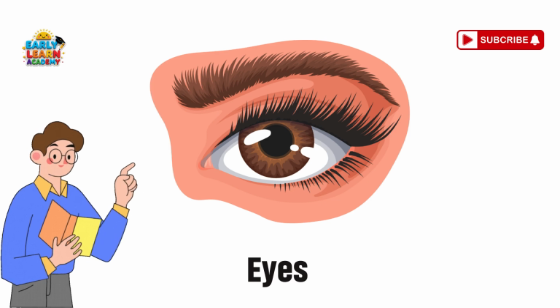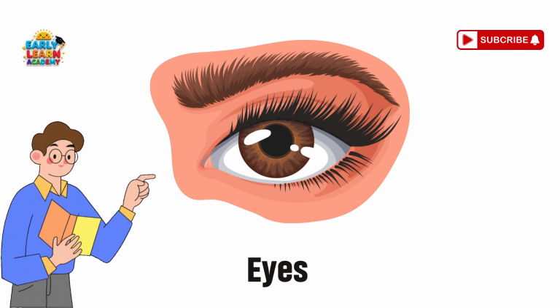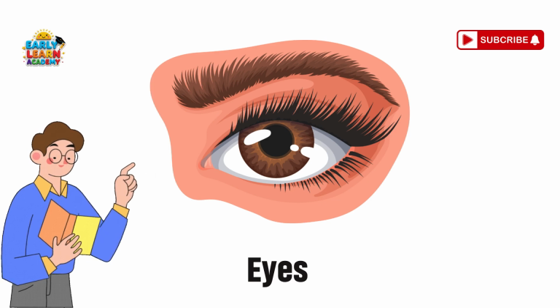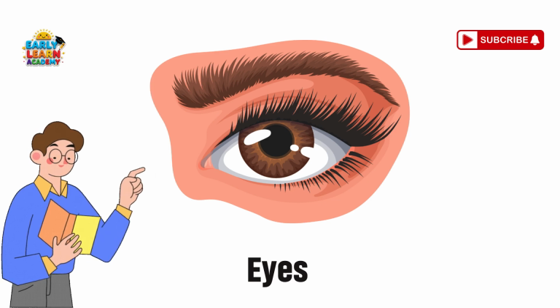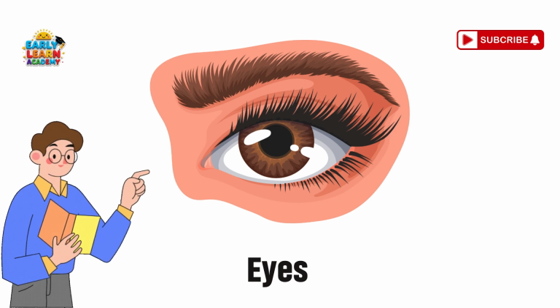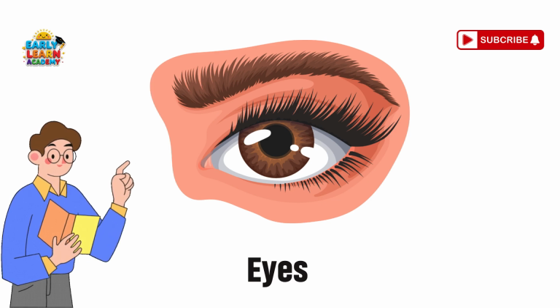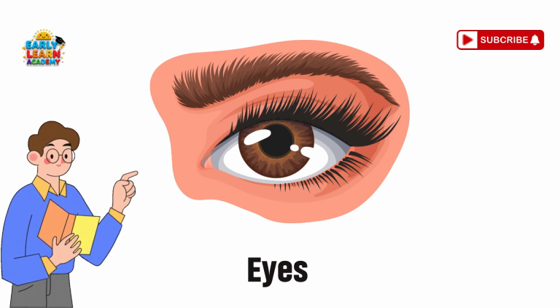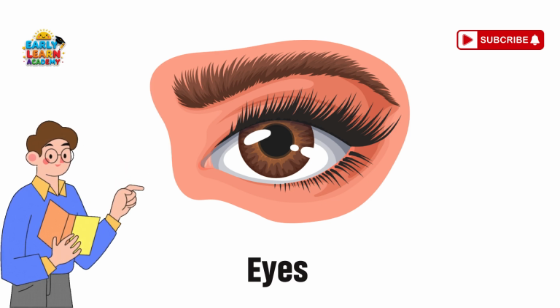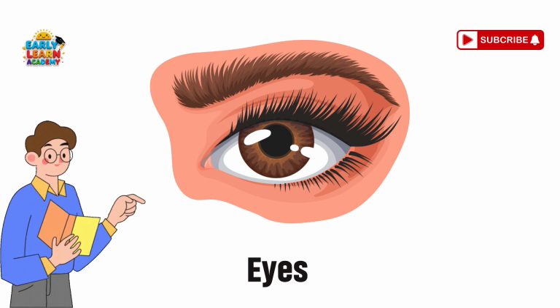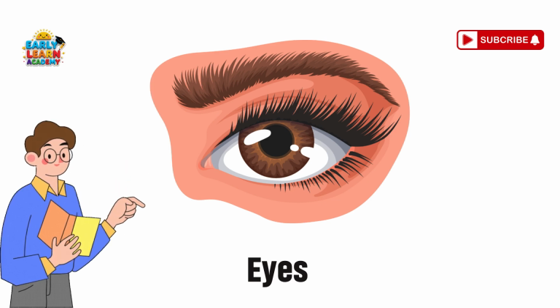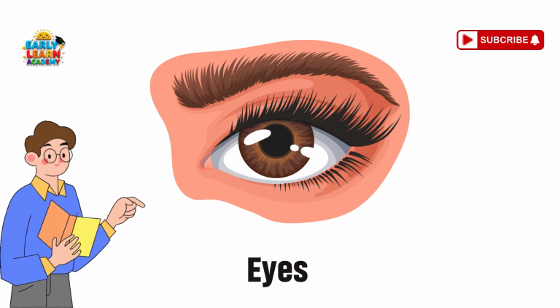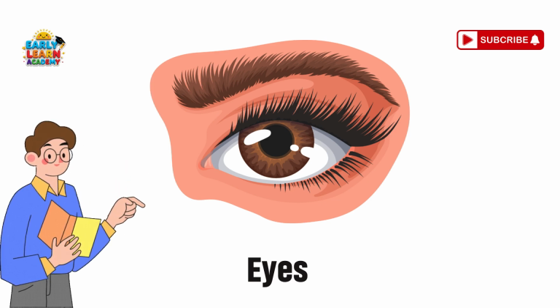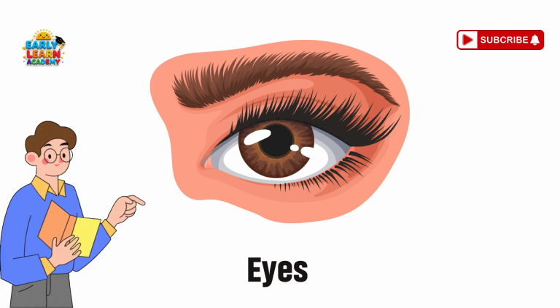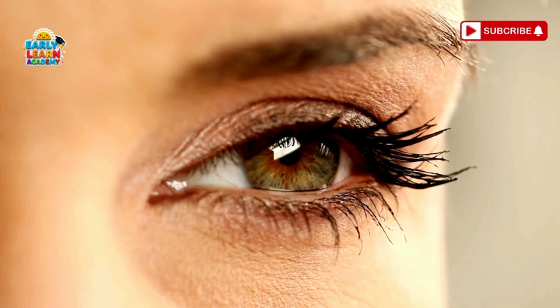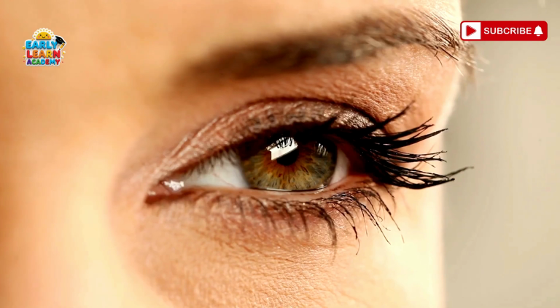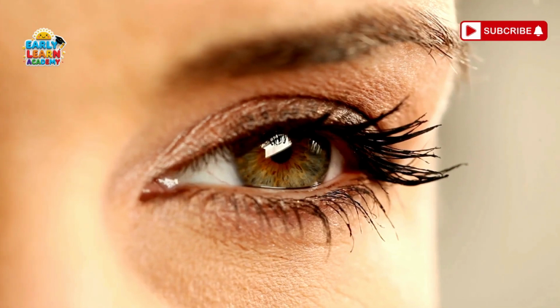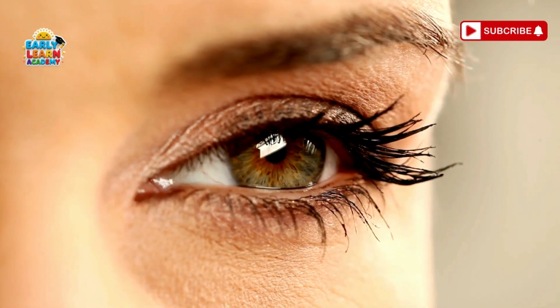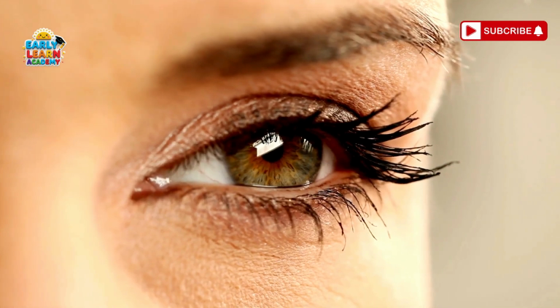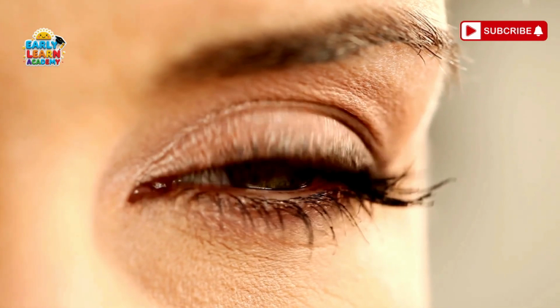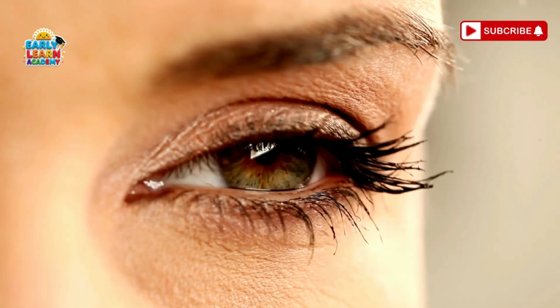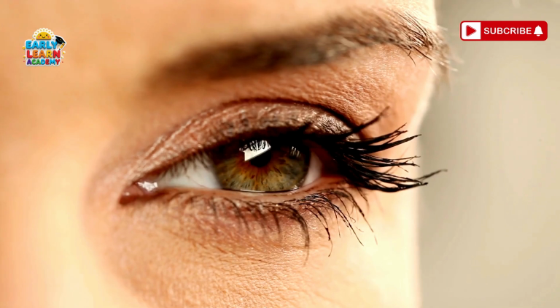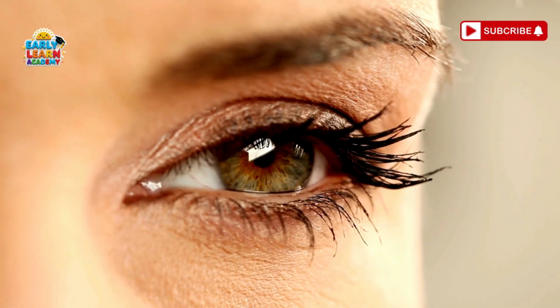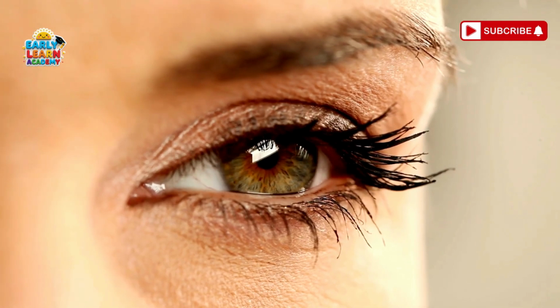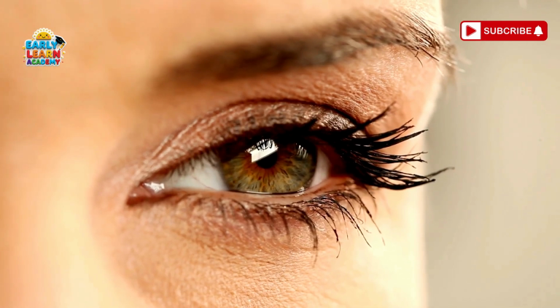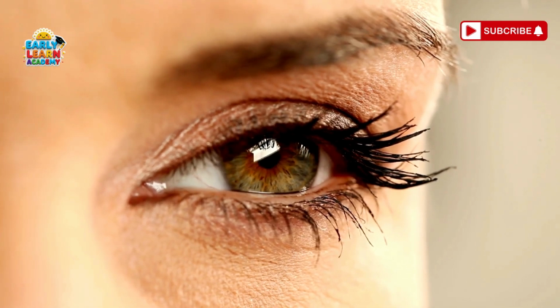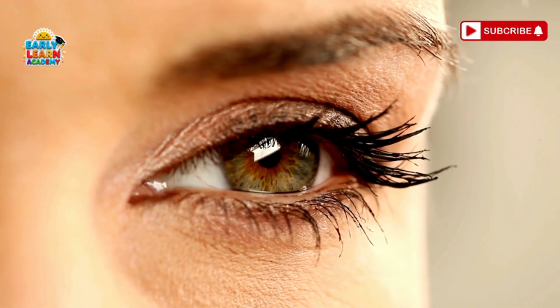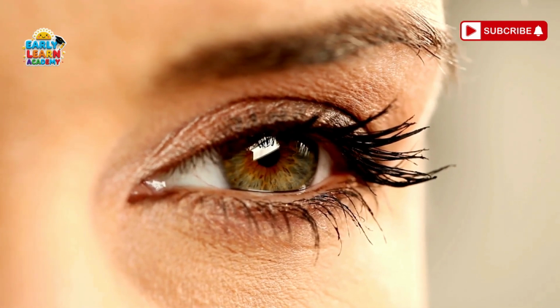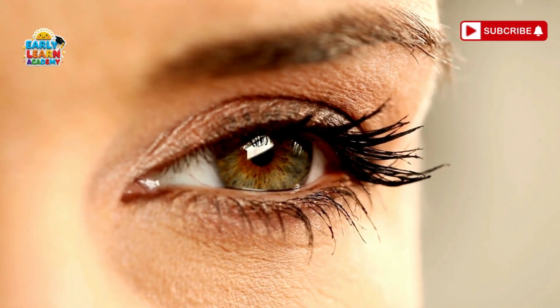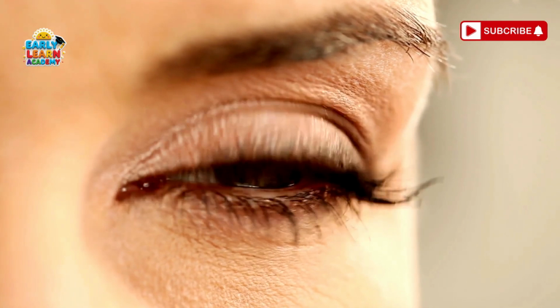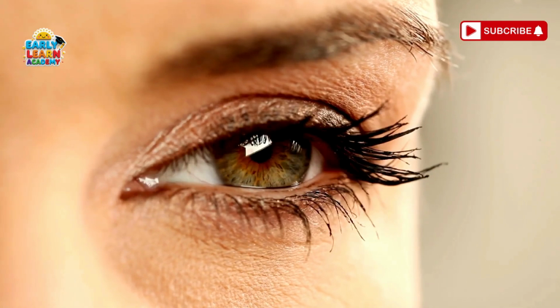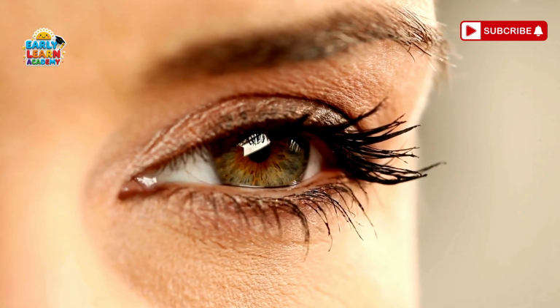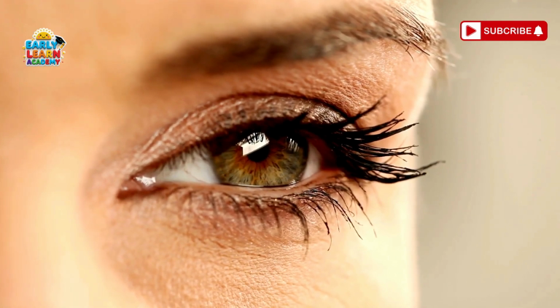Eyes — the world's windows. Your eyes are like windows. They let you see colors, shapes, and everything around you.